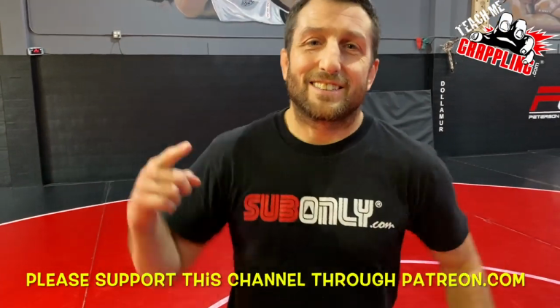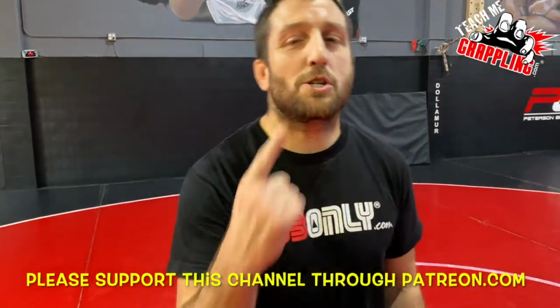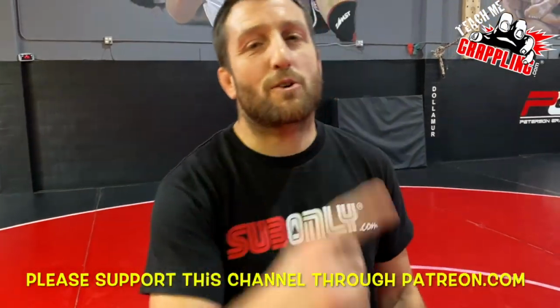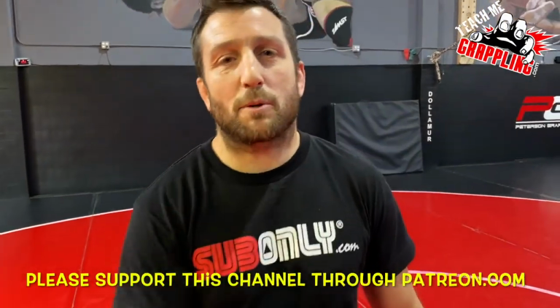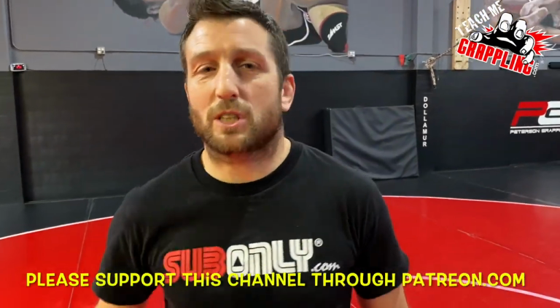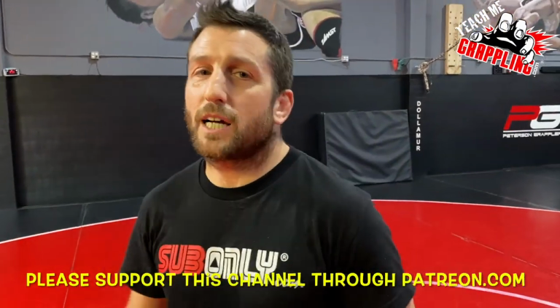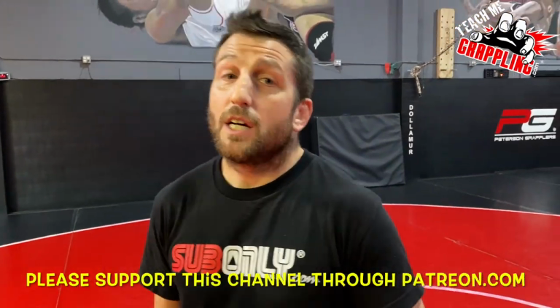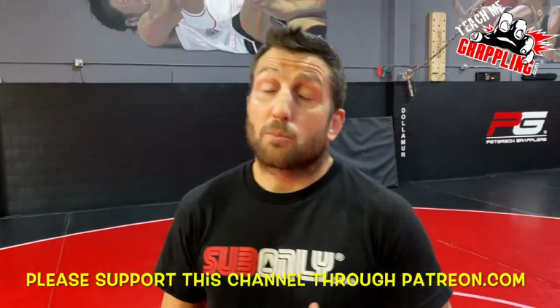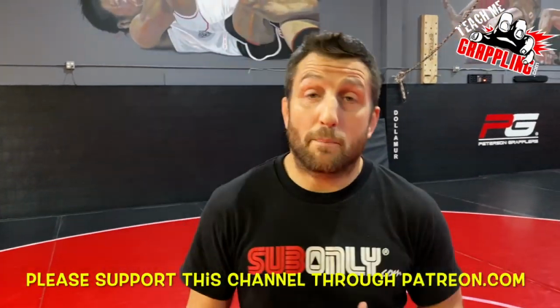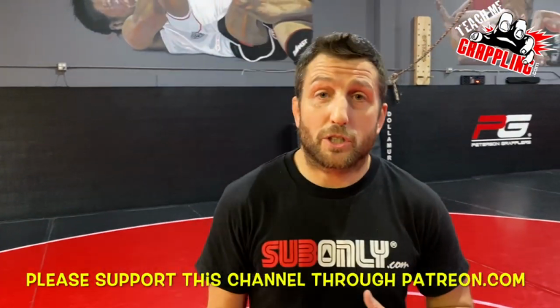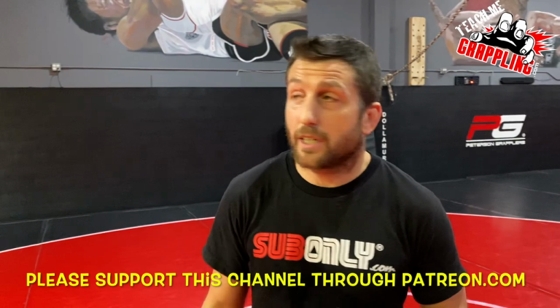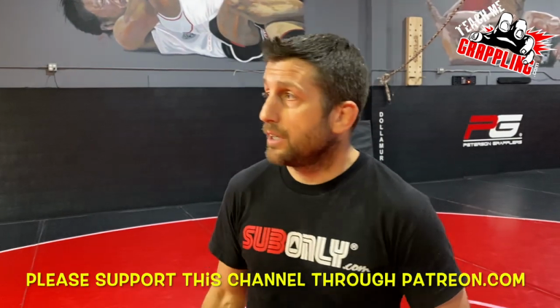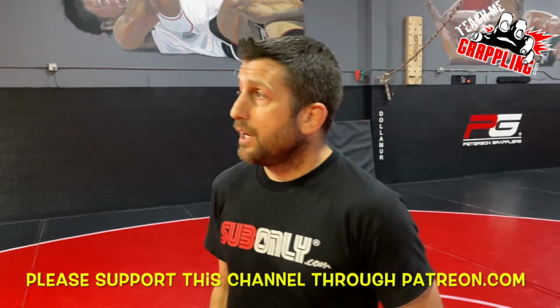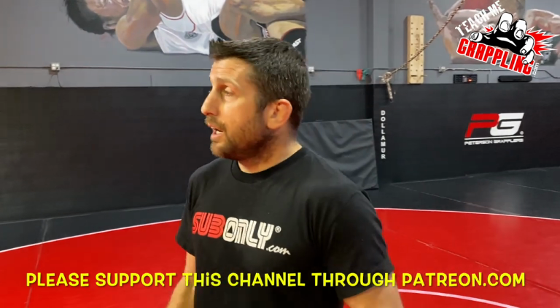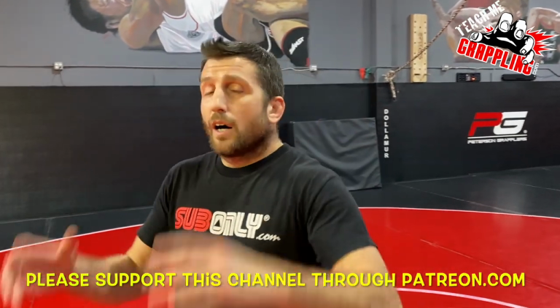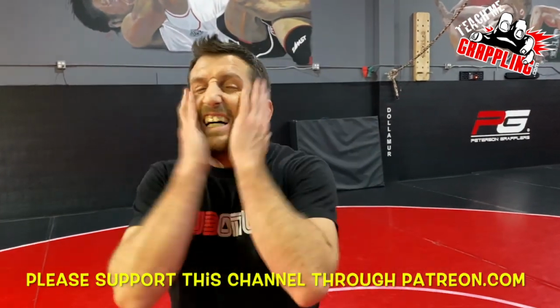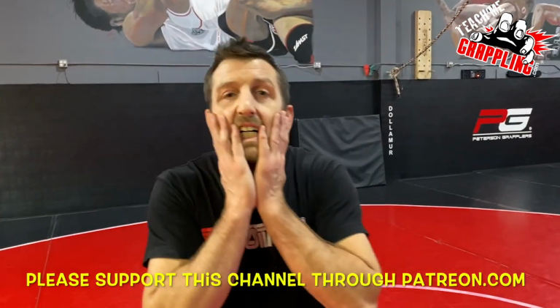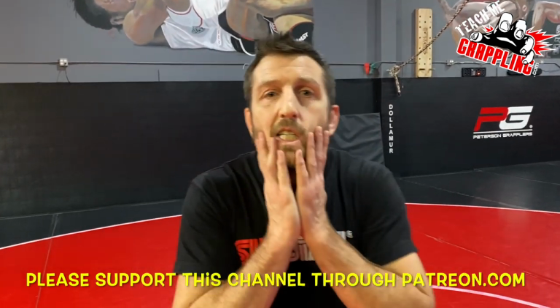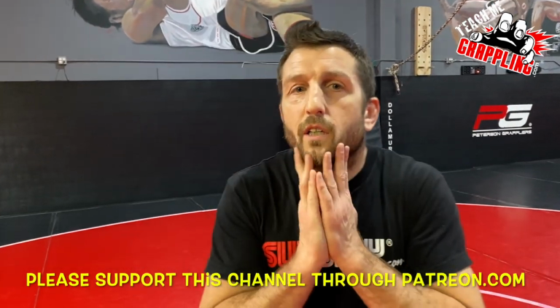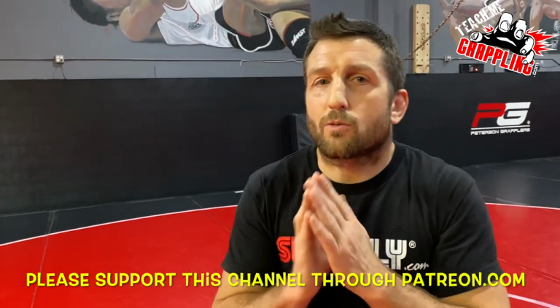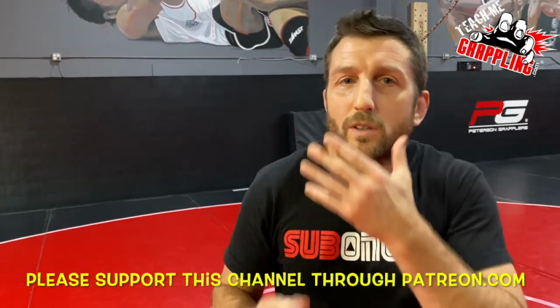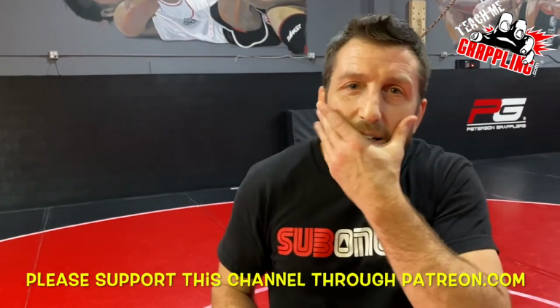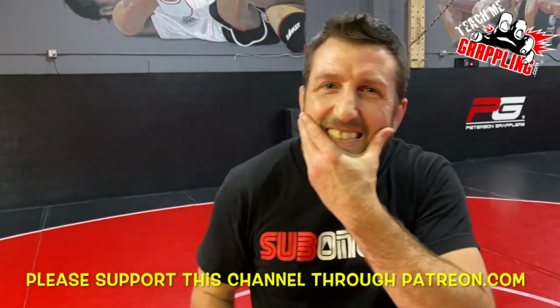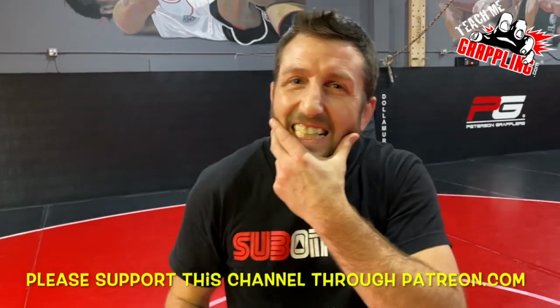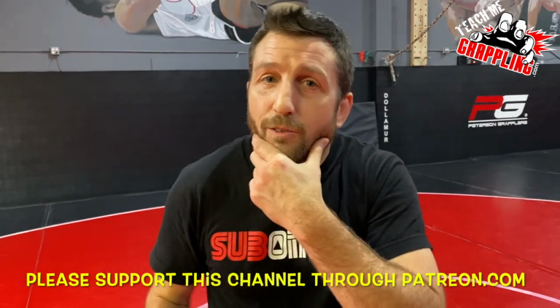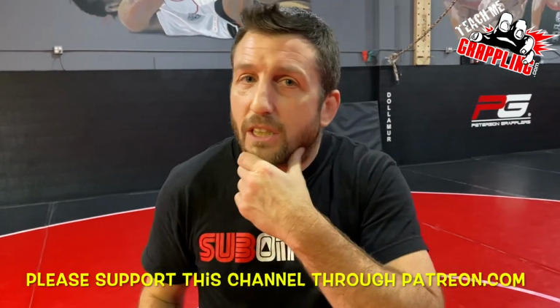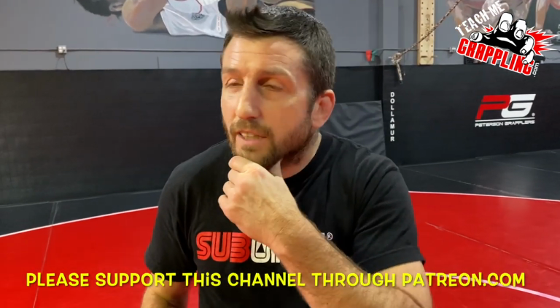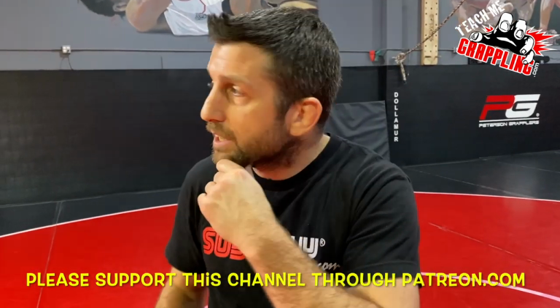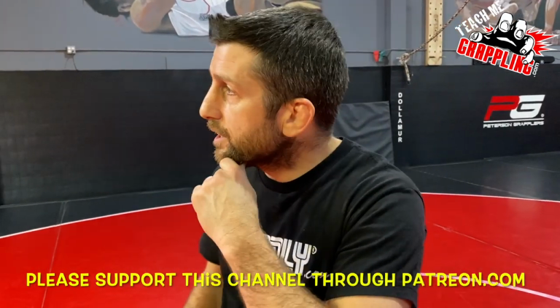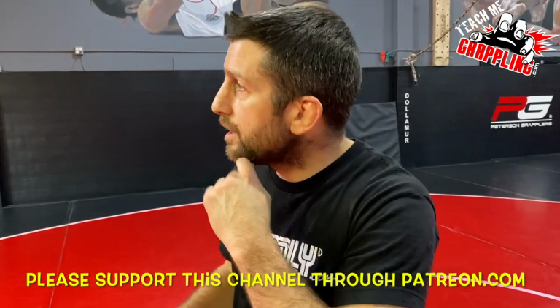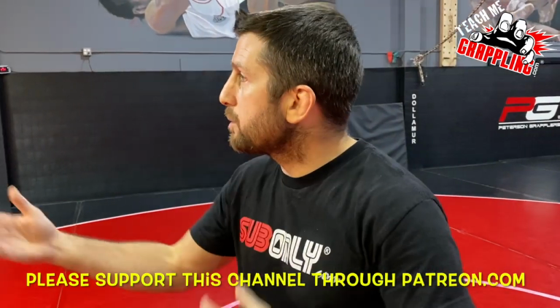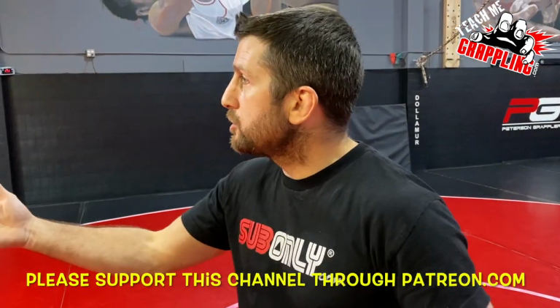Teach me grappling. What's up, guys? Brian Peterson here. I still got the ronor — I haven't been shaving.